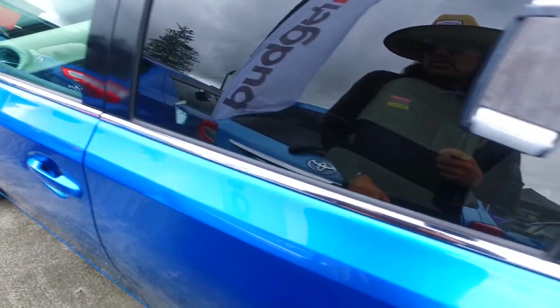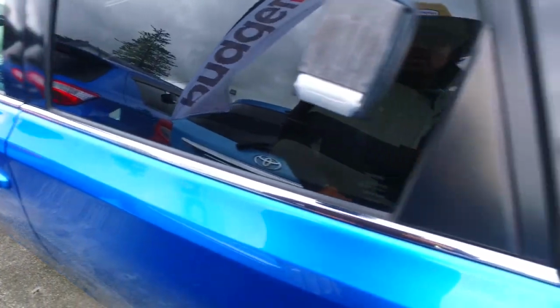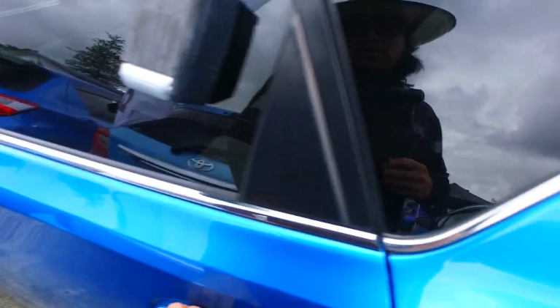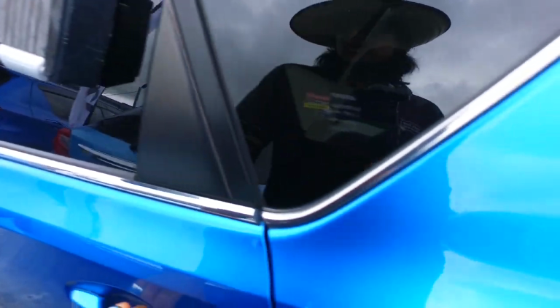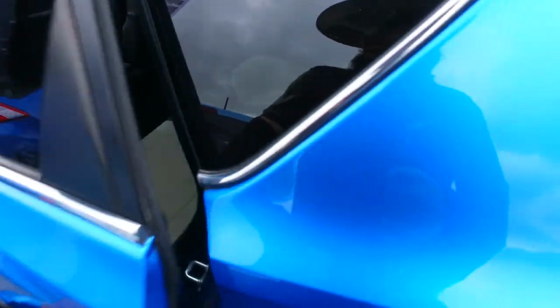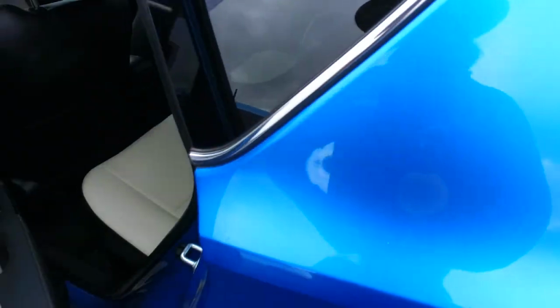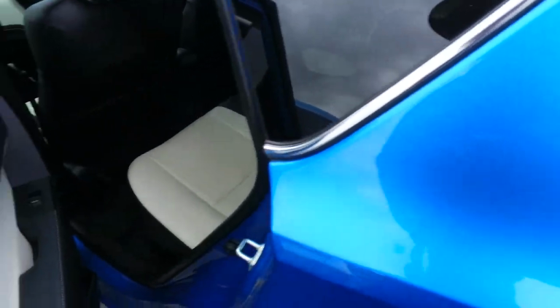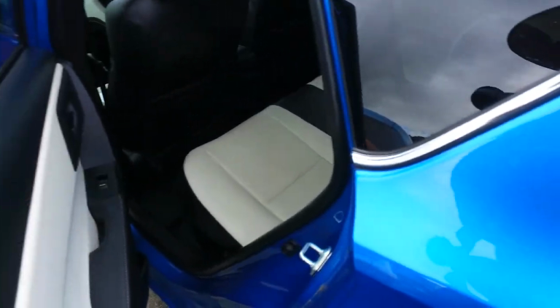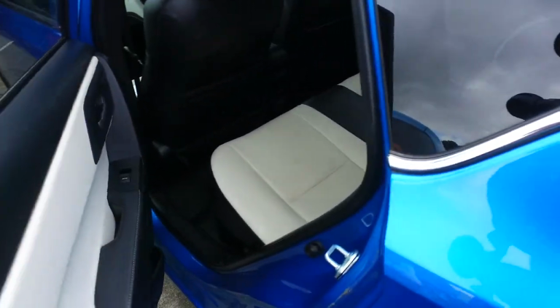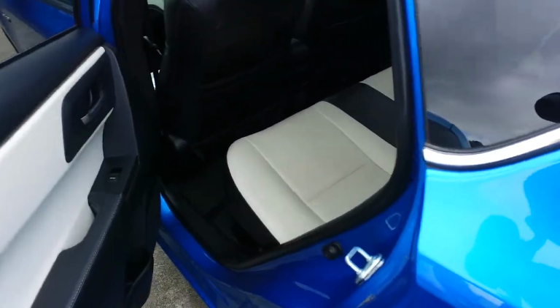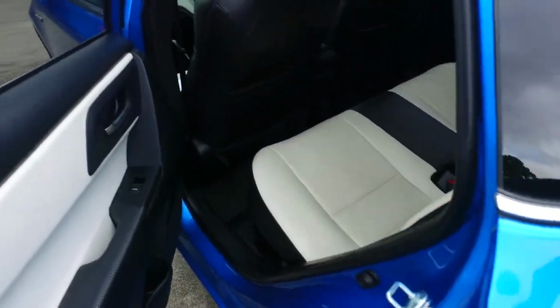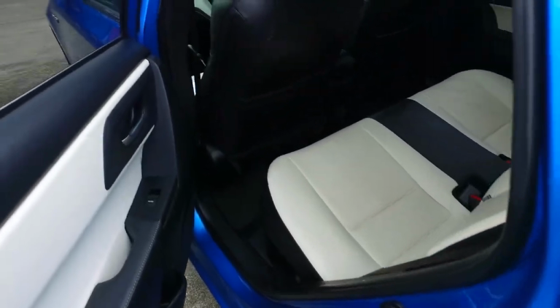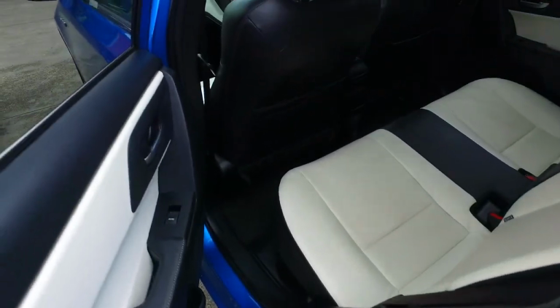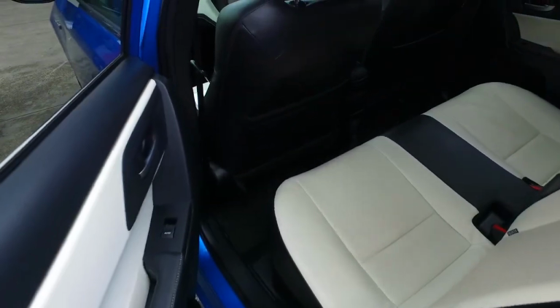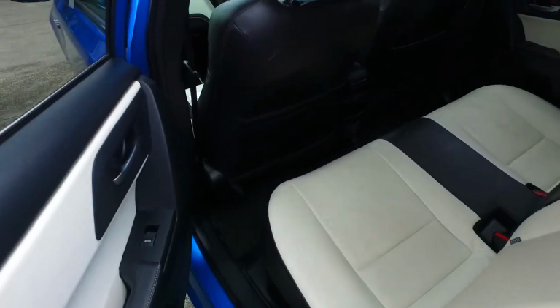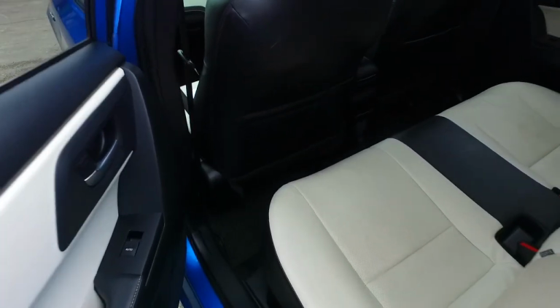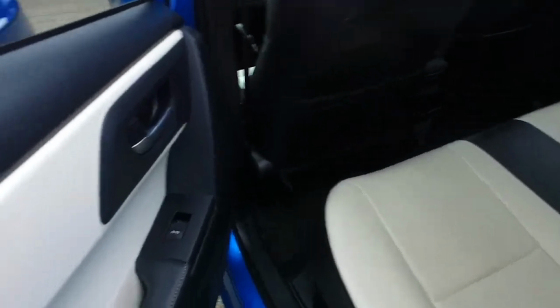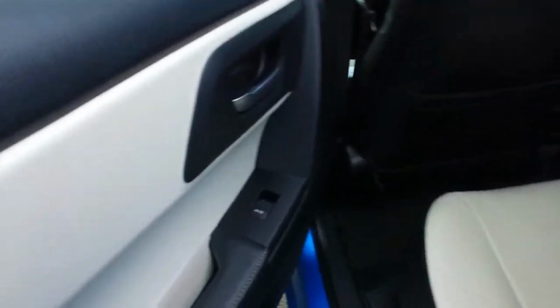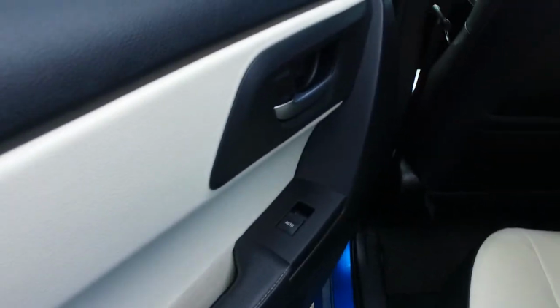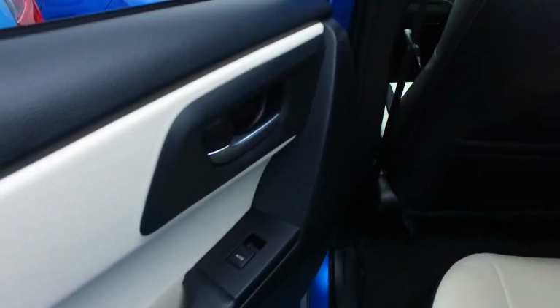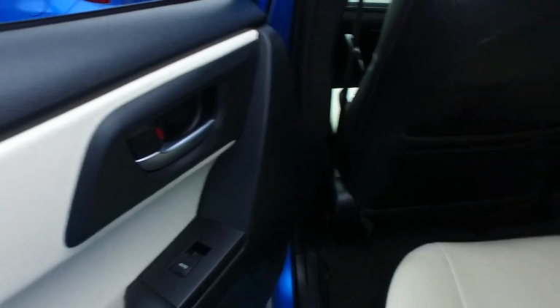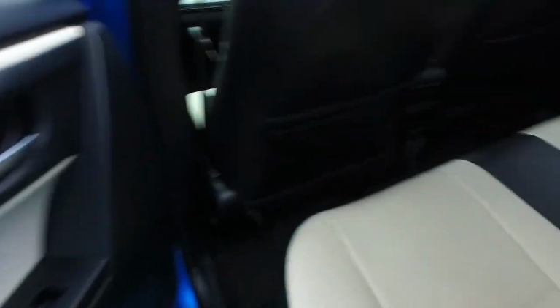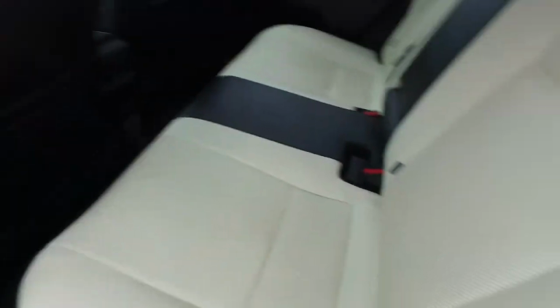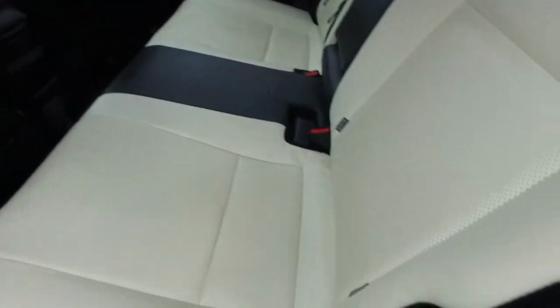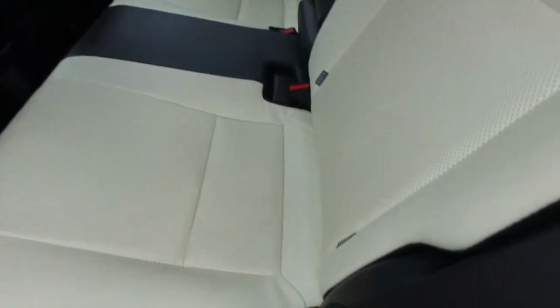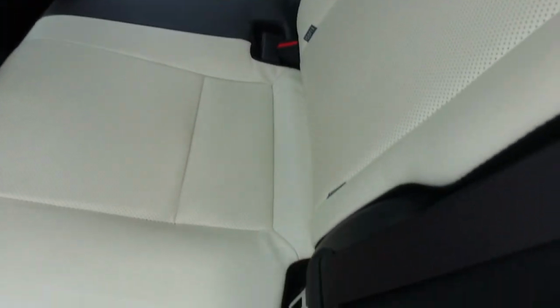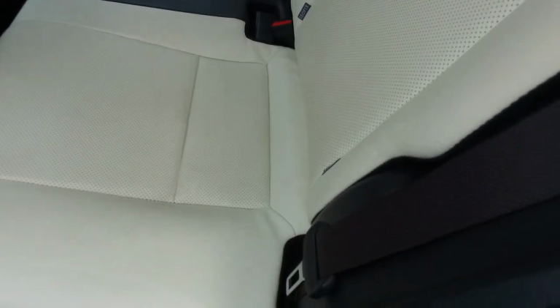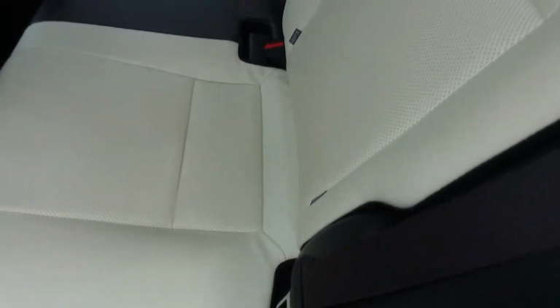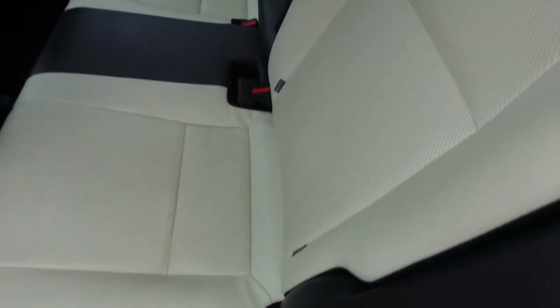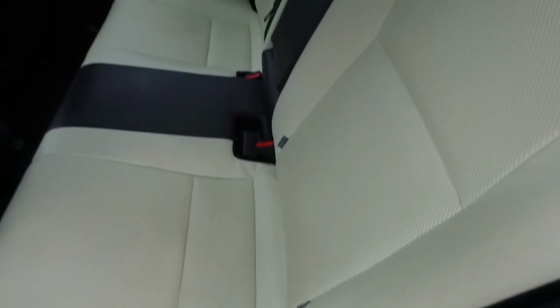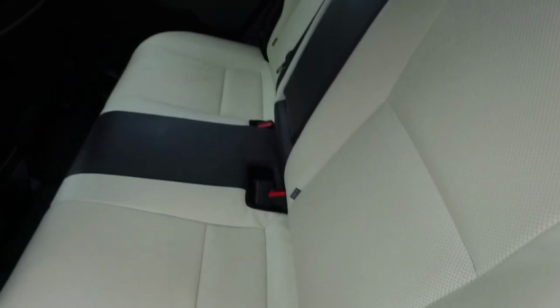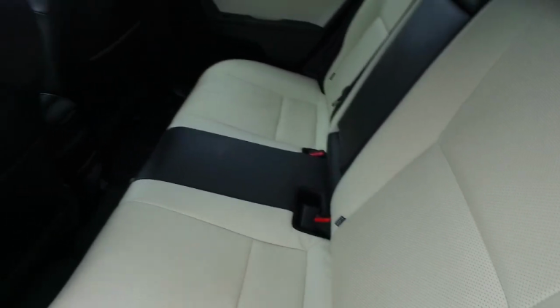Dual climate controls — hot on the driver's side, cold on the passenger side. No worries there at all. All four power windows. ISOFIX in the back there. Plenty of potential child seats.